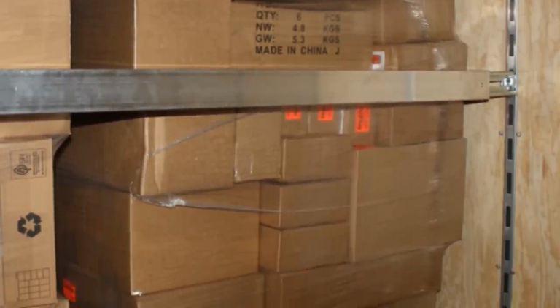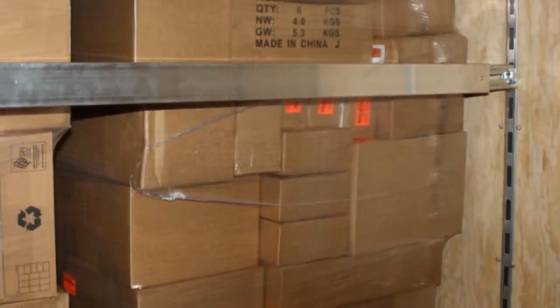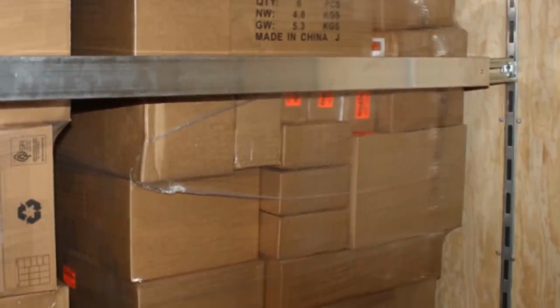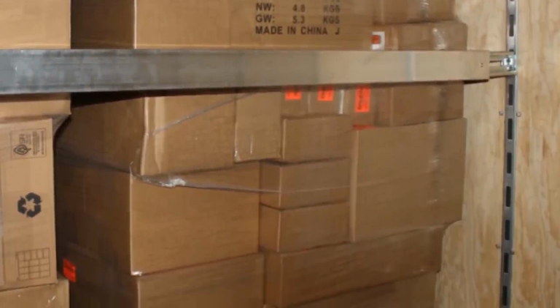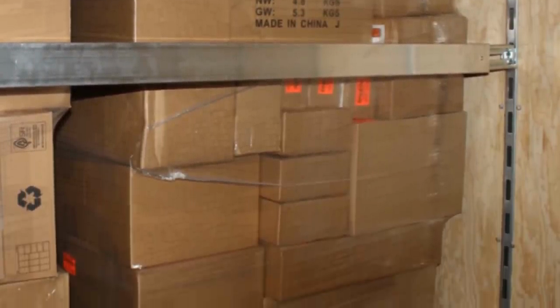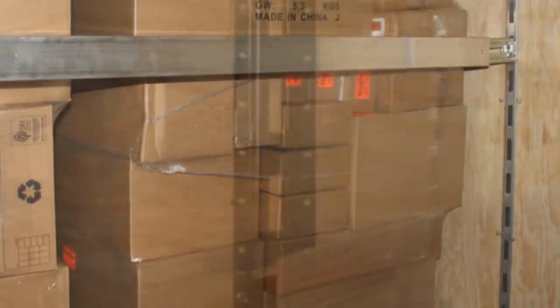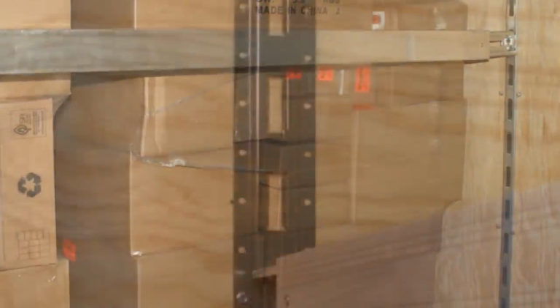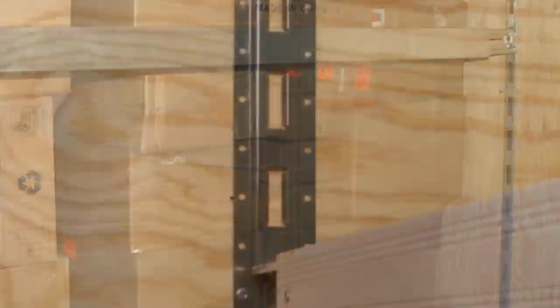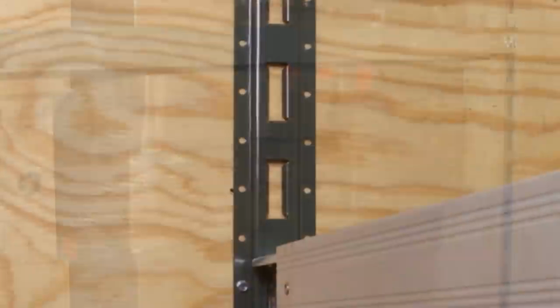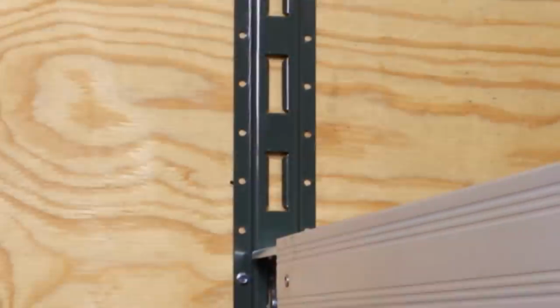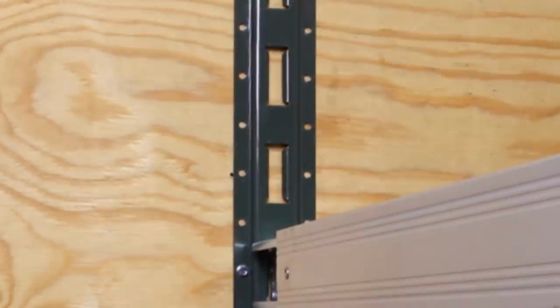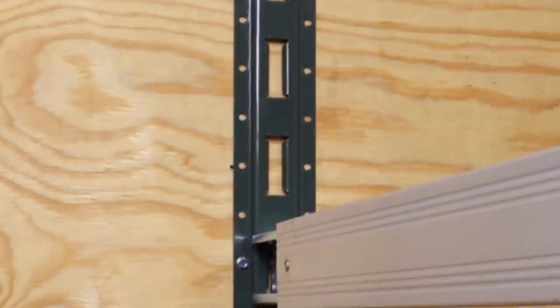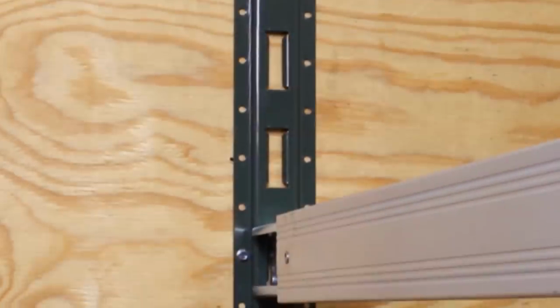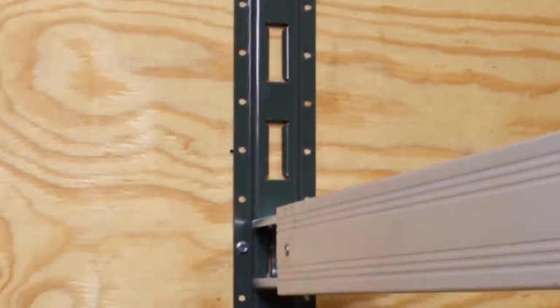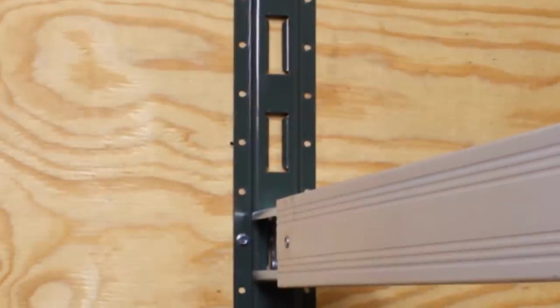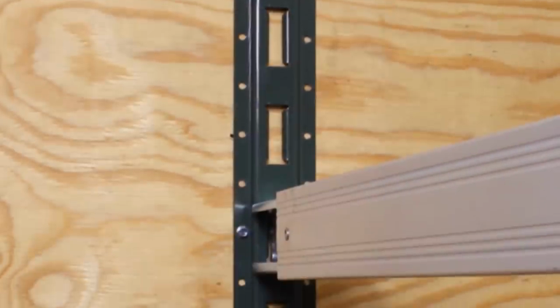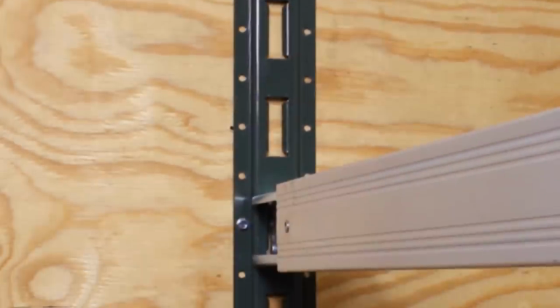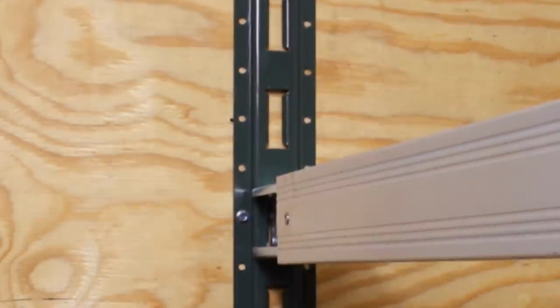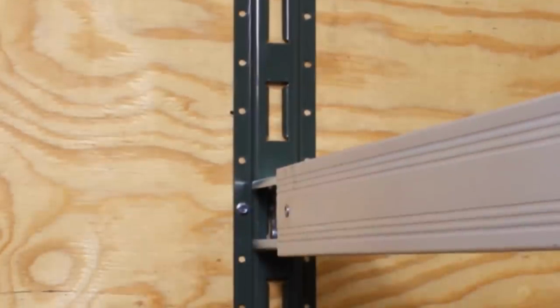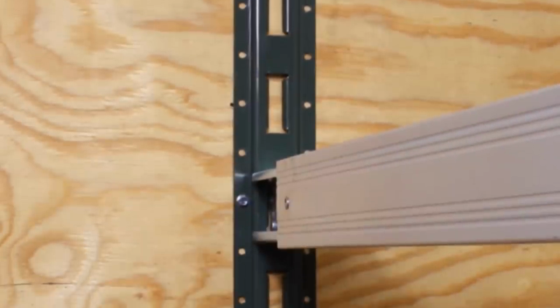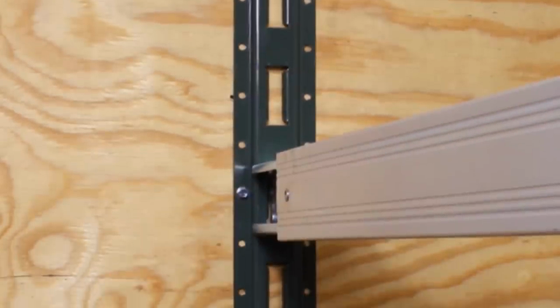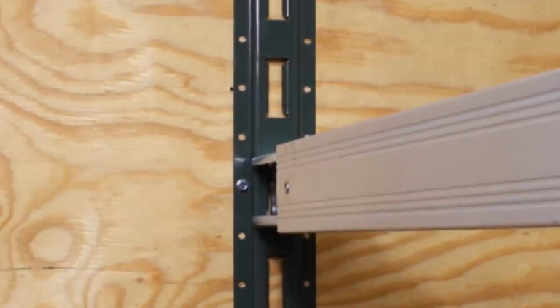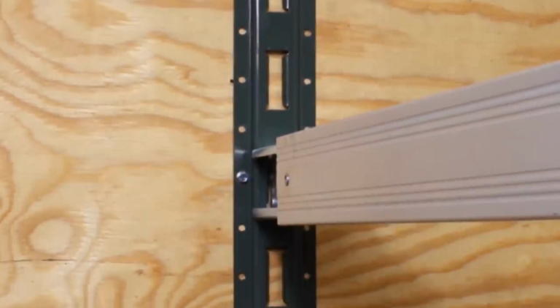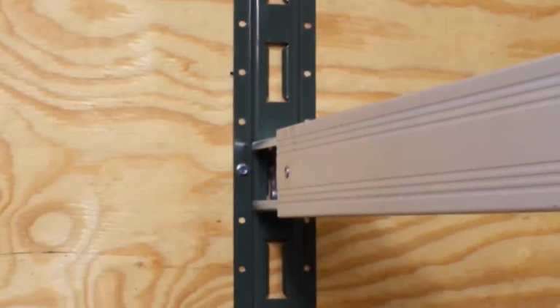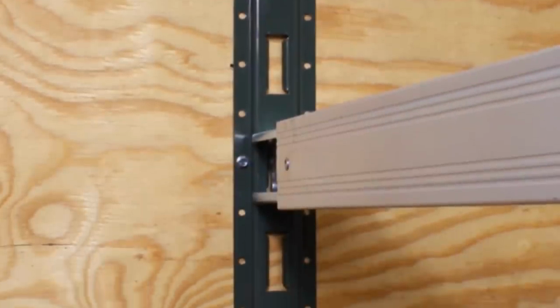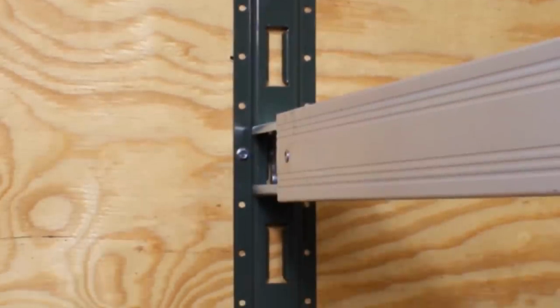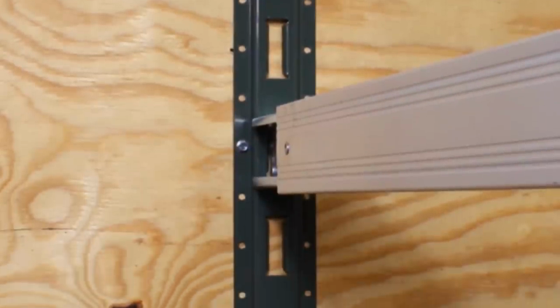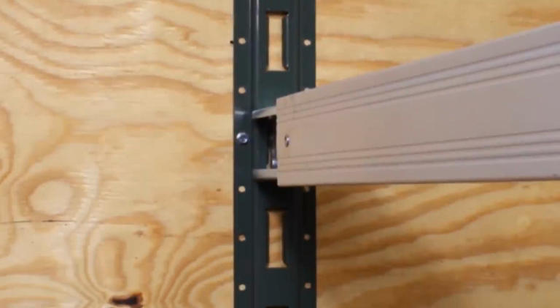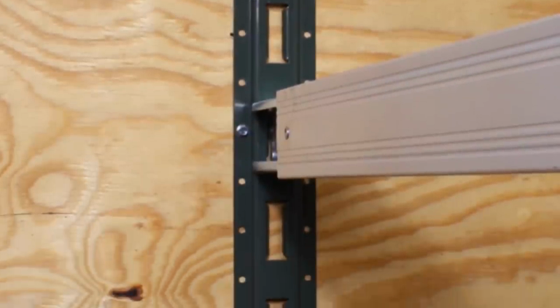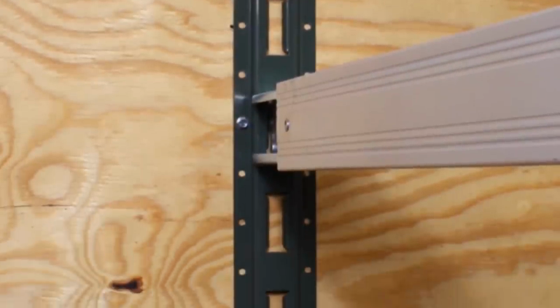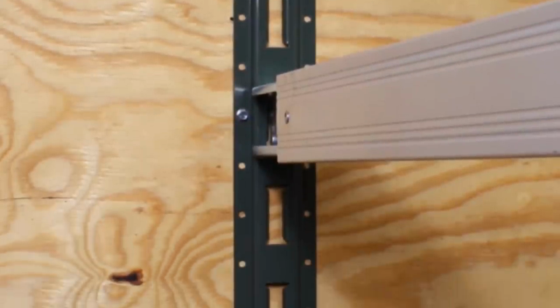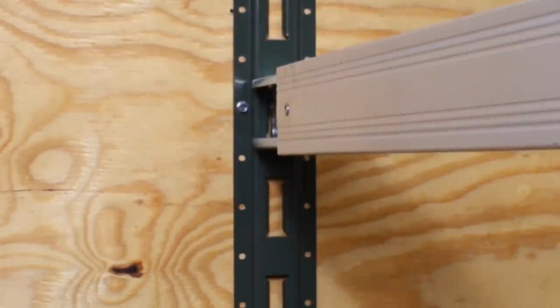Mounting them every 12, 24, or 48 inches will allow for easy use of cargo netting or shoring beams.